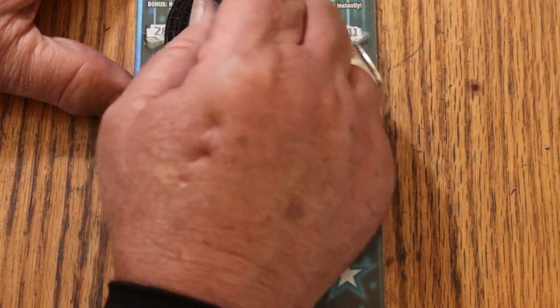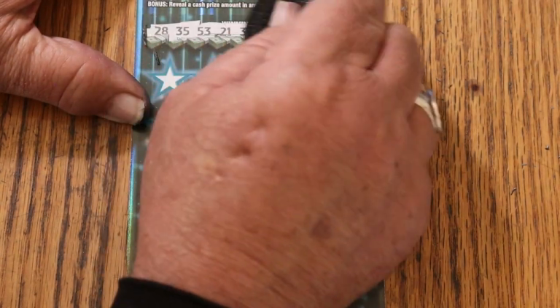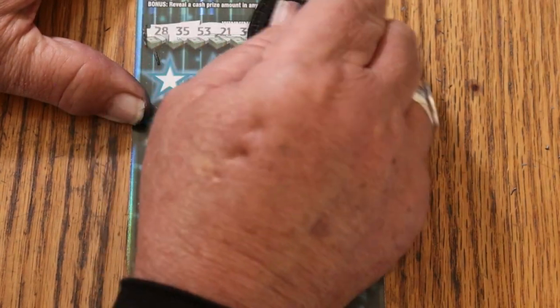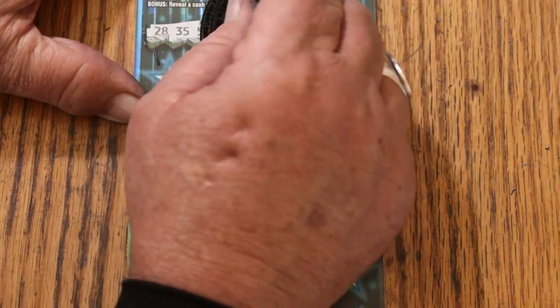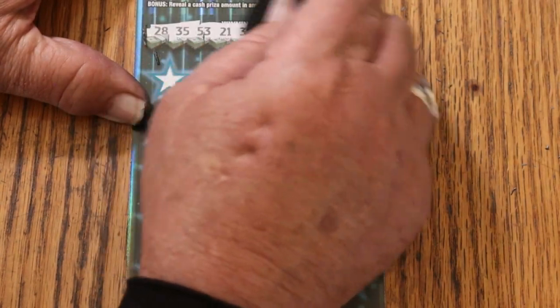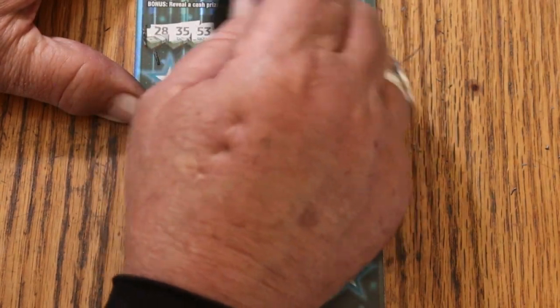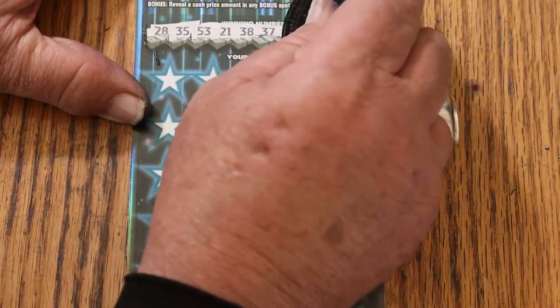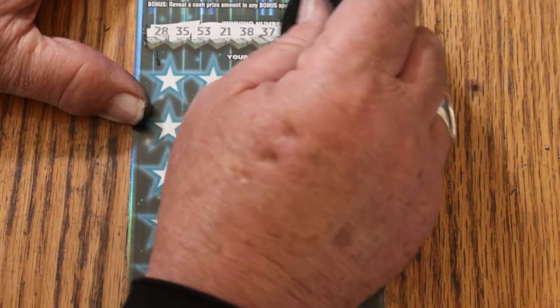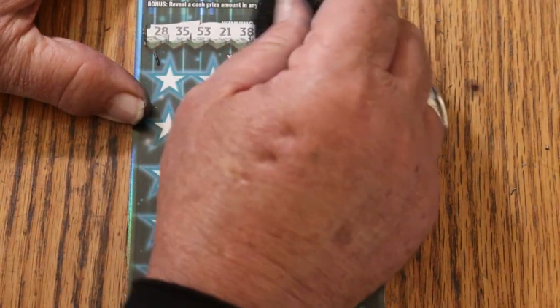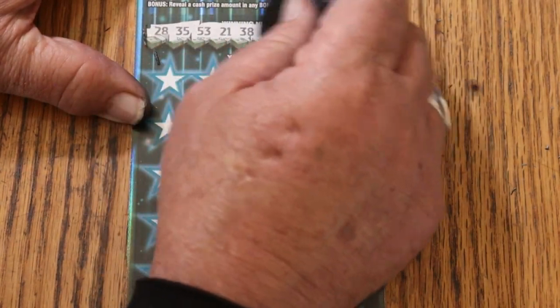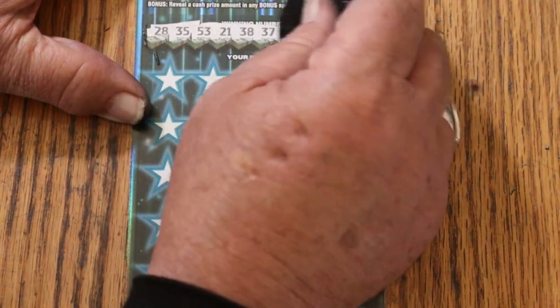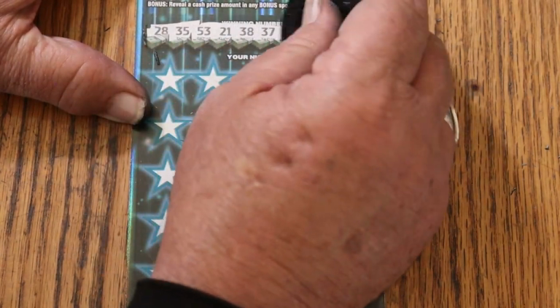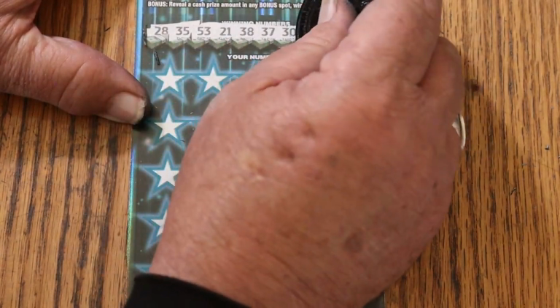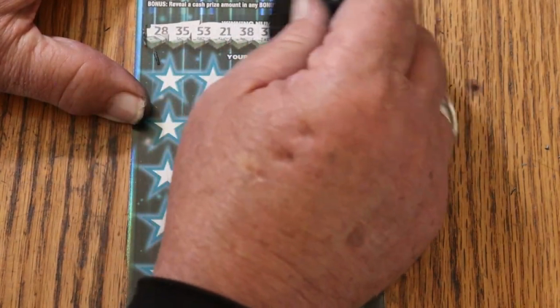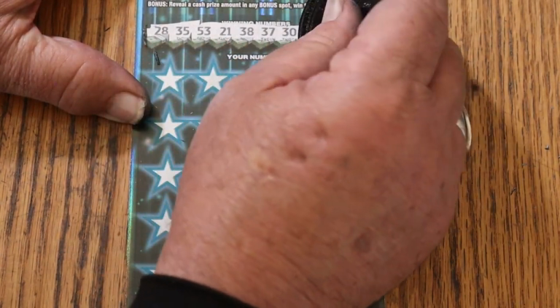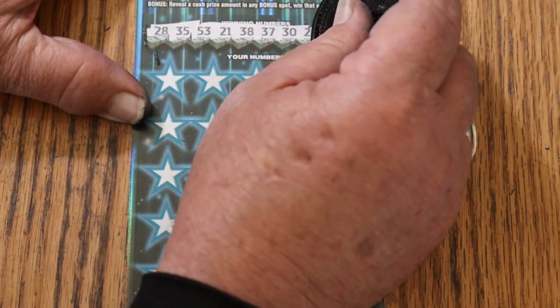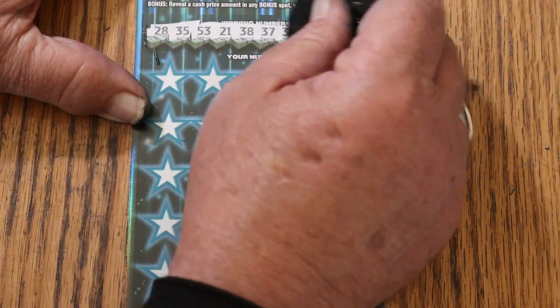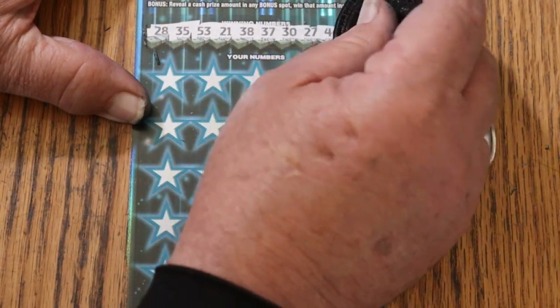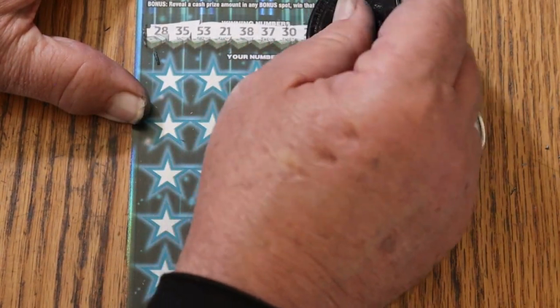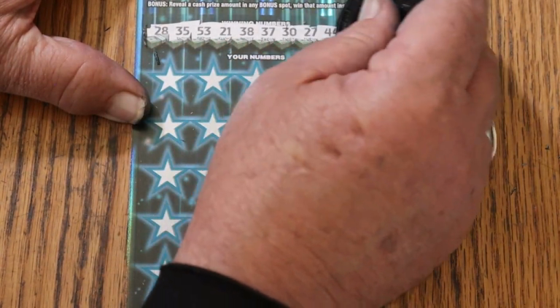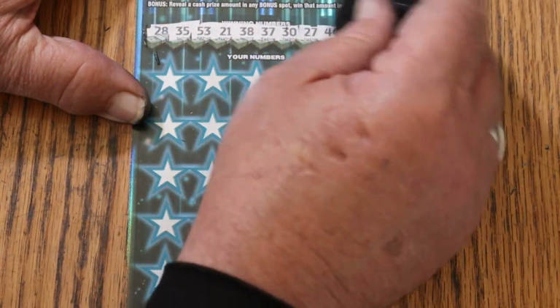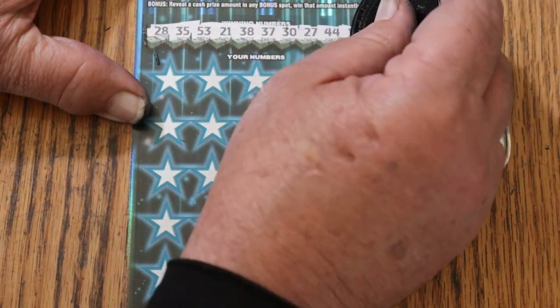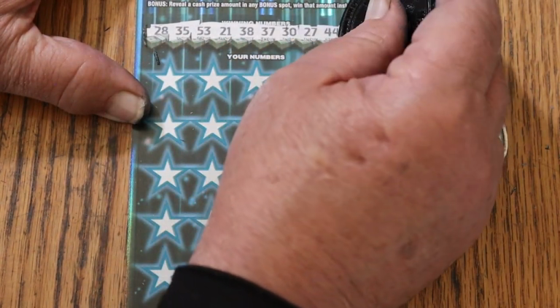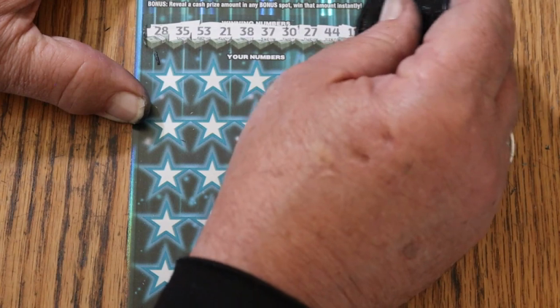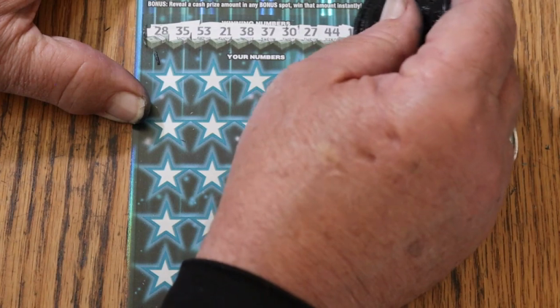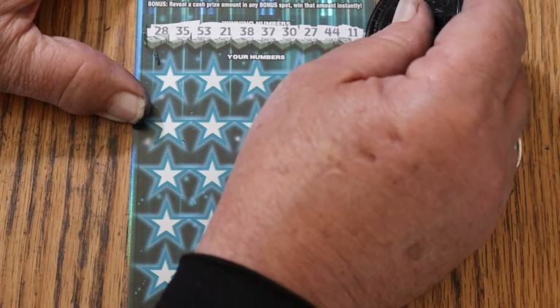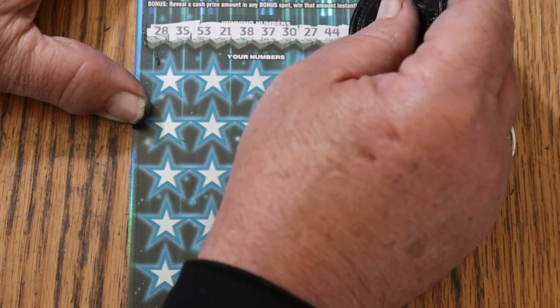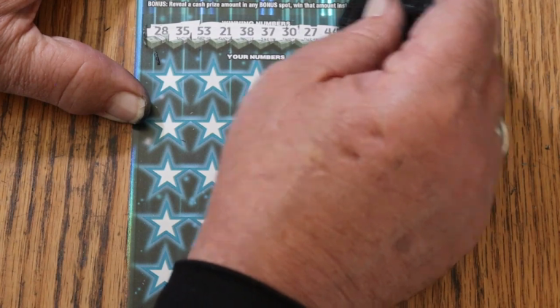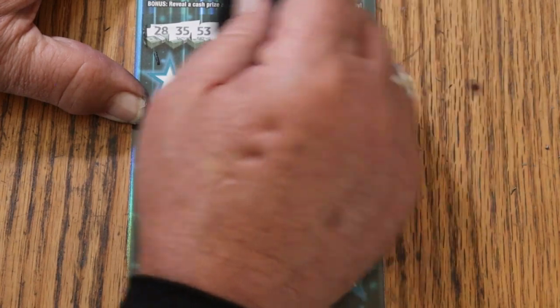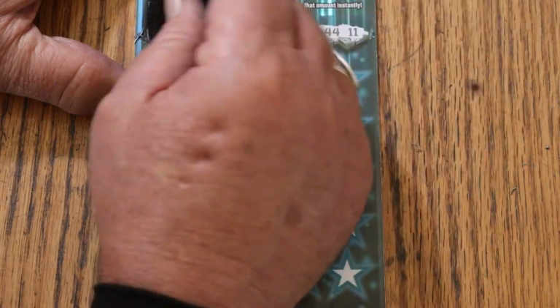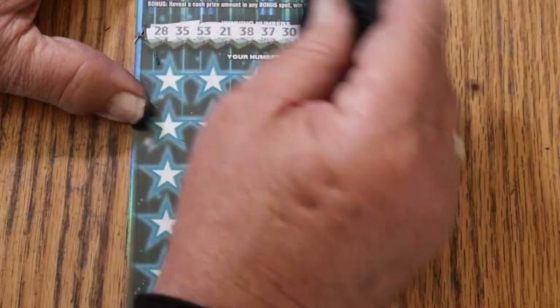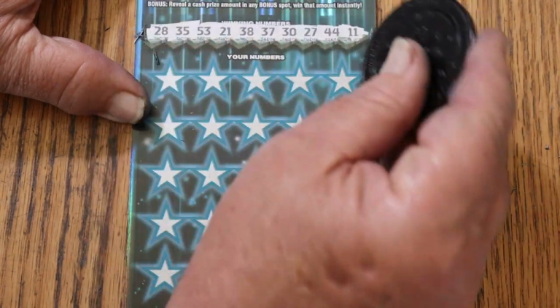28, 35, 53, 21, 38, 37, 30, 27, 44, Club, and 11. And we go.